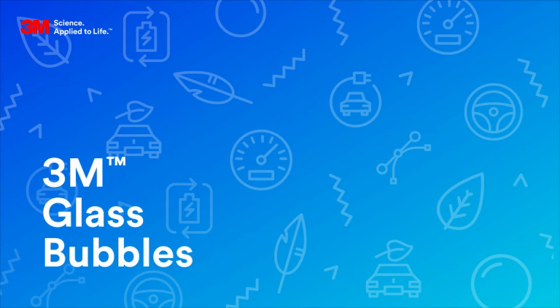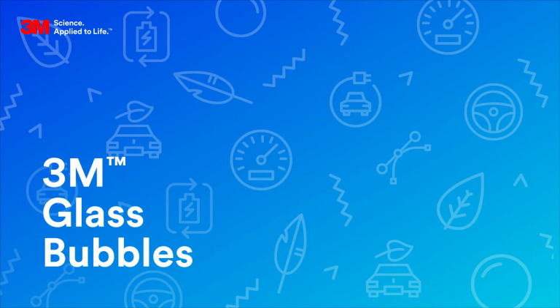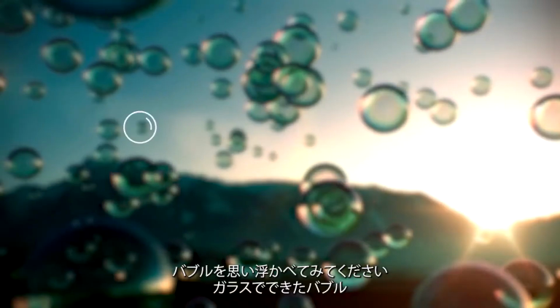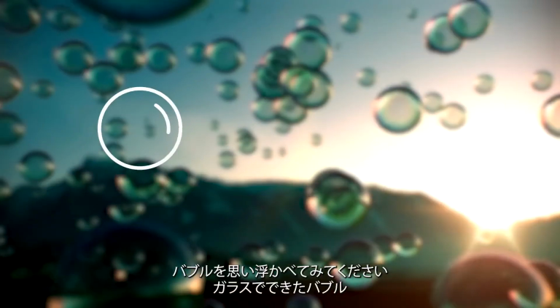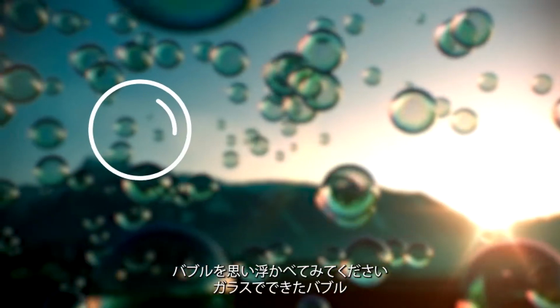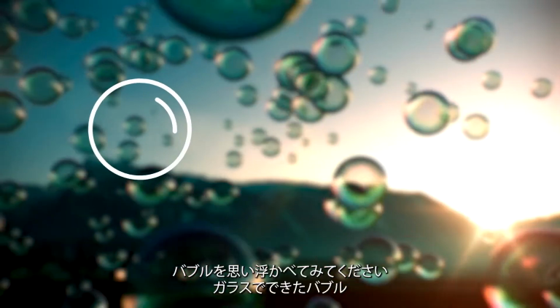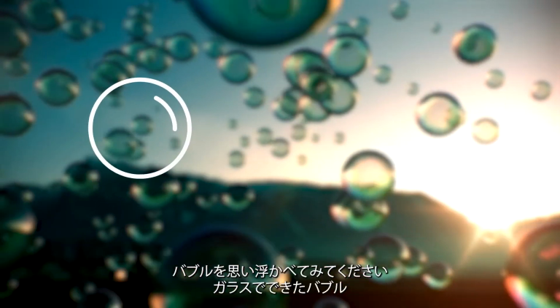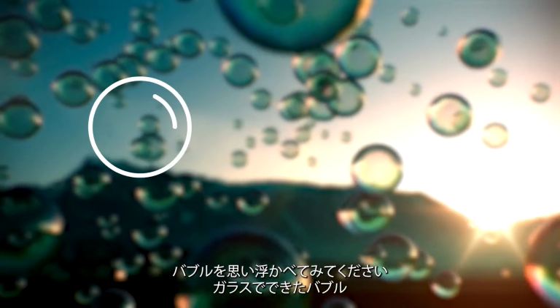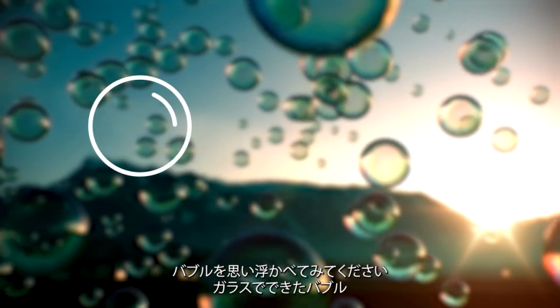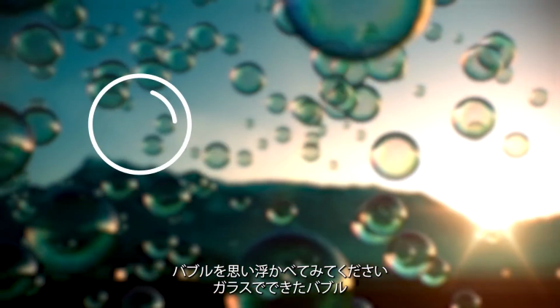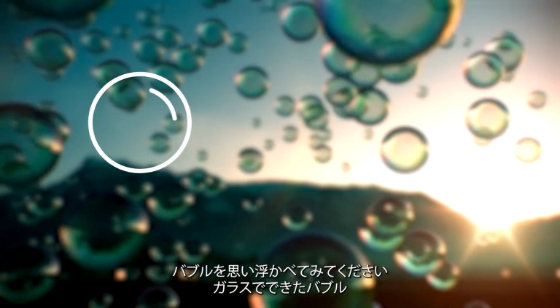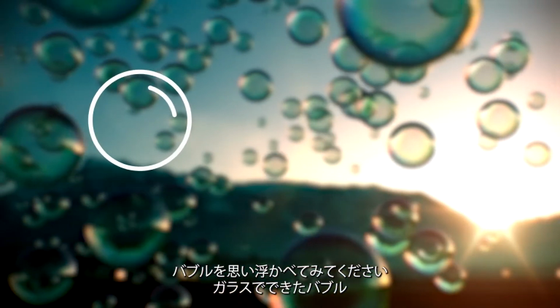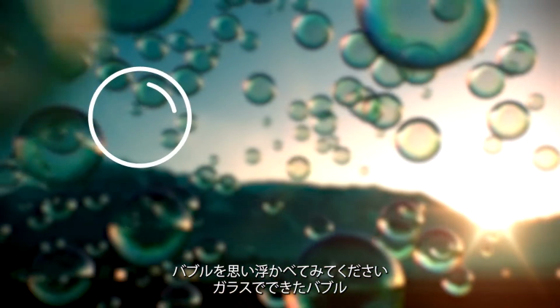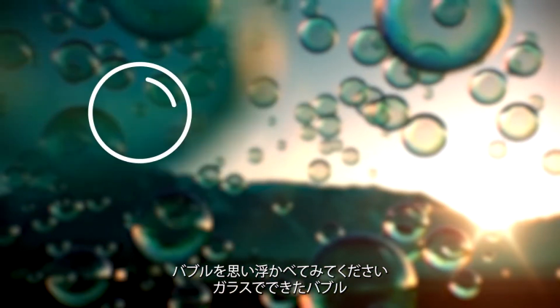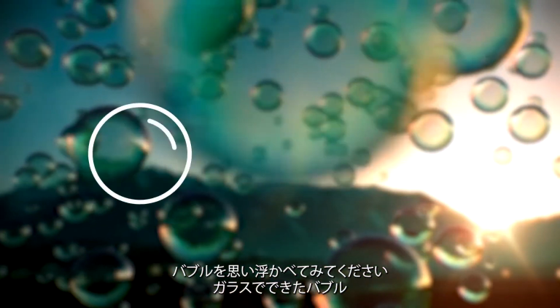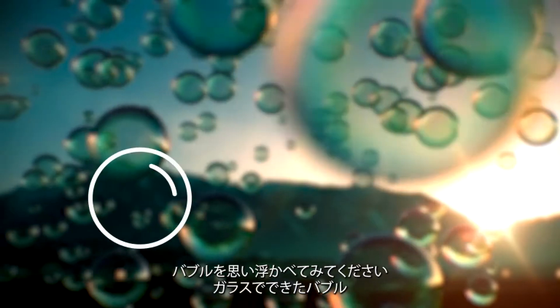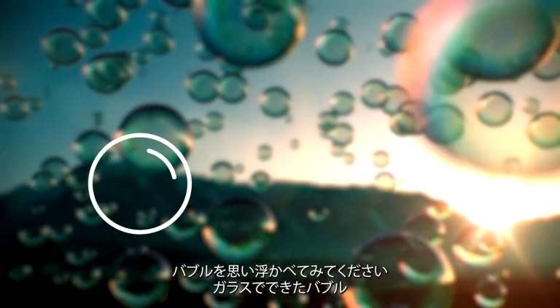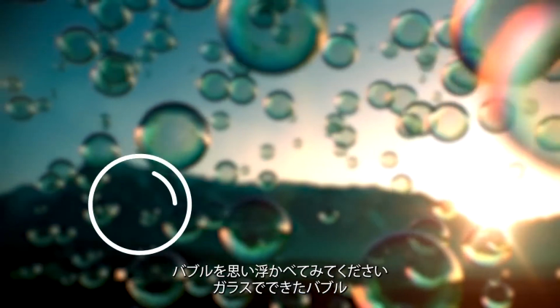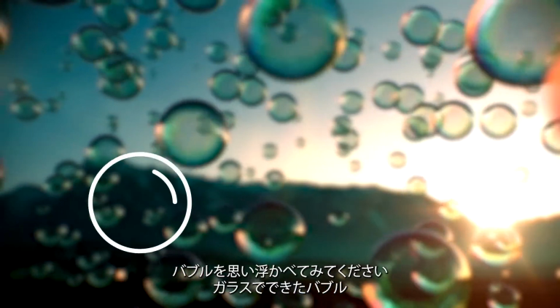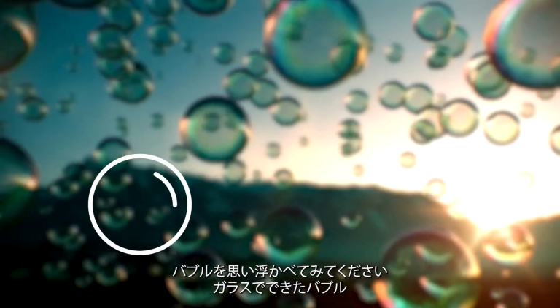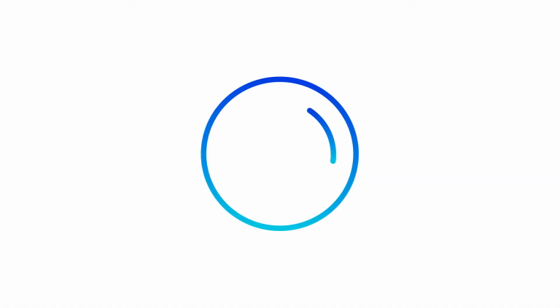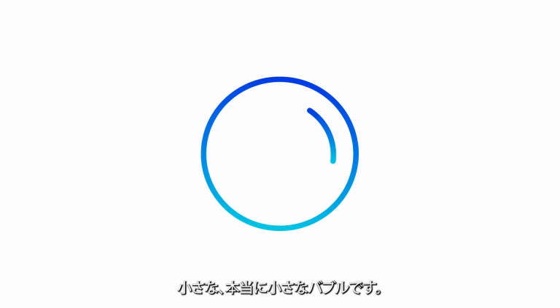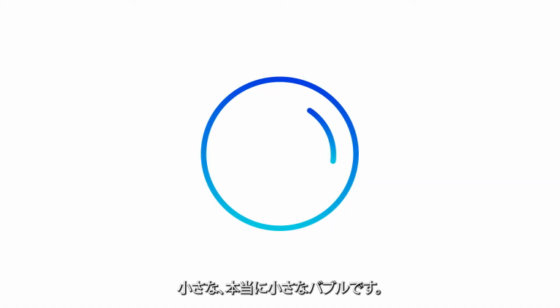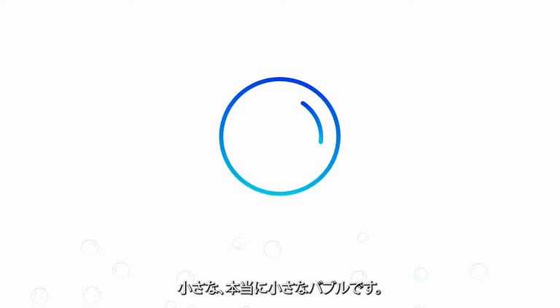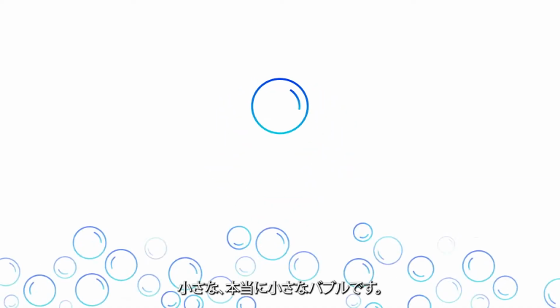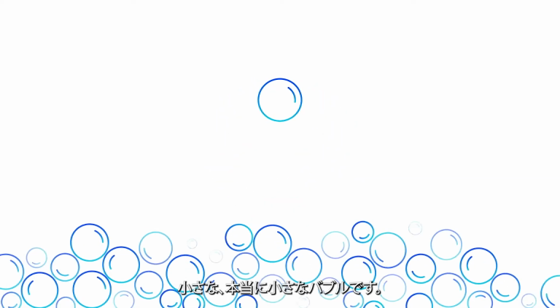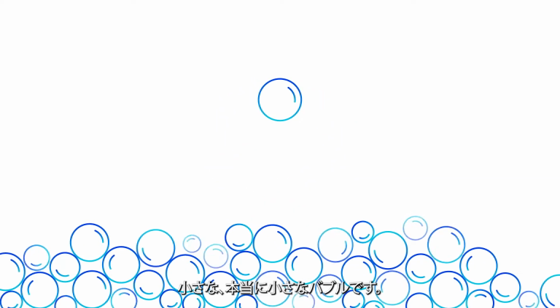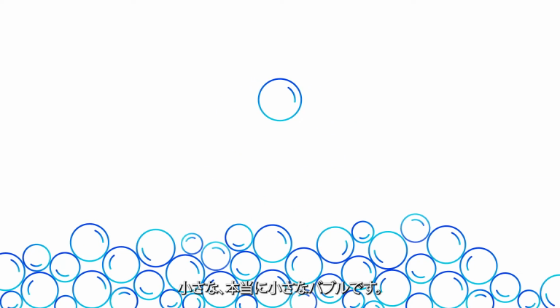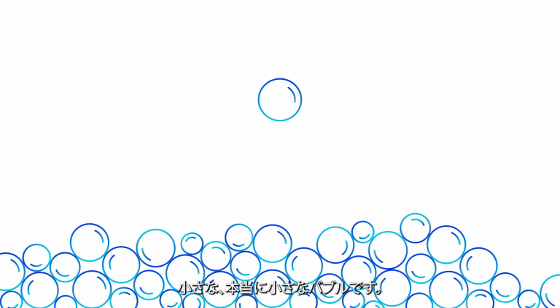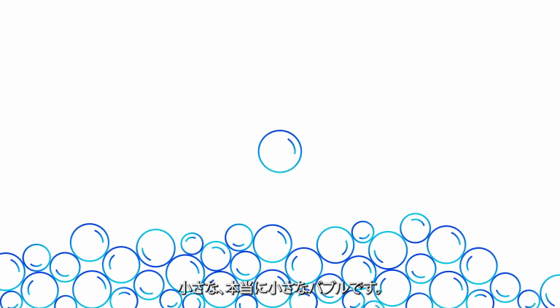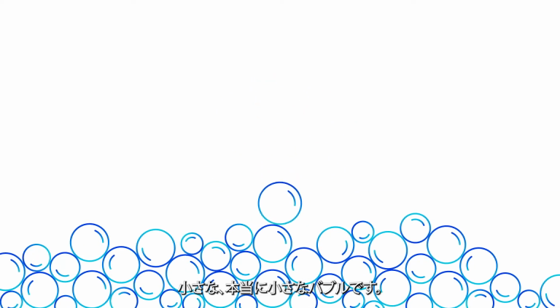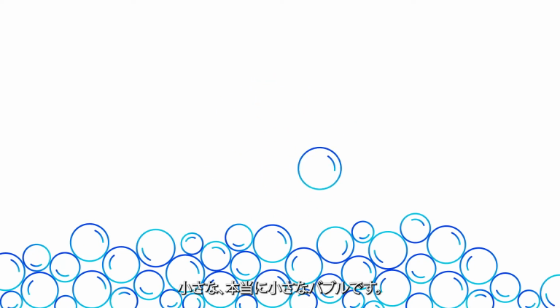Picture a bubble. A bubble made of glass. And it's tiny. Really tiny.